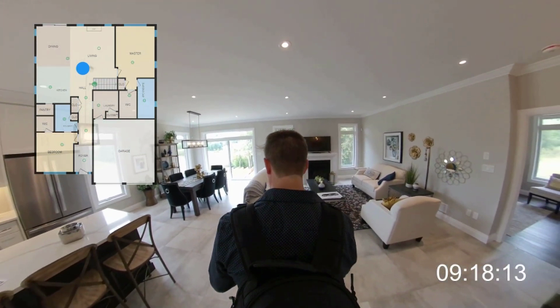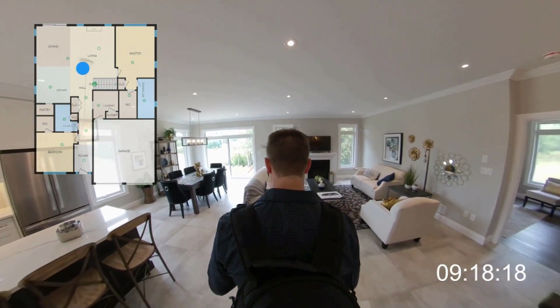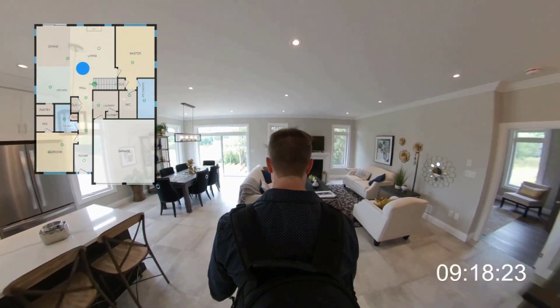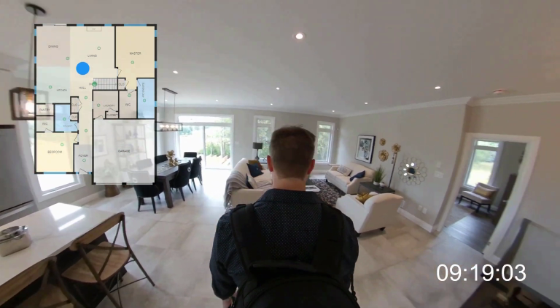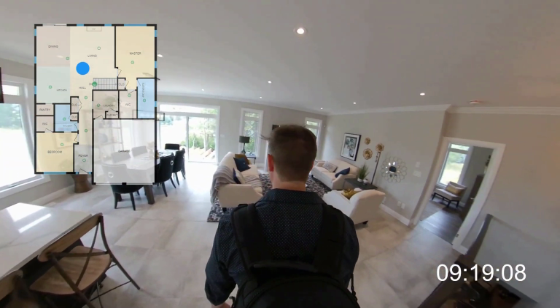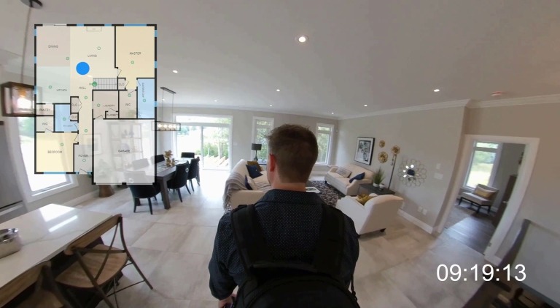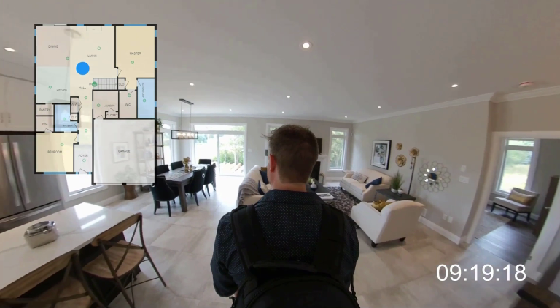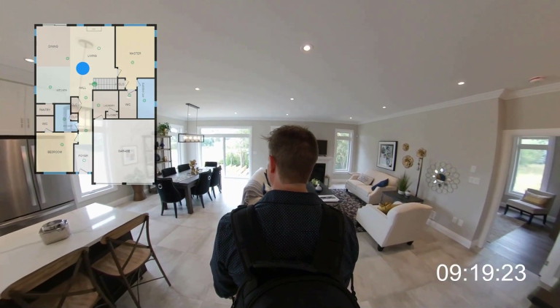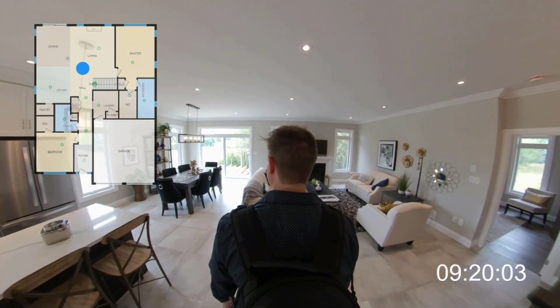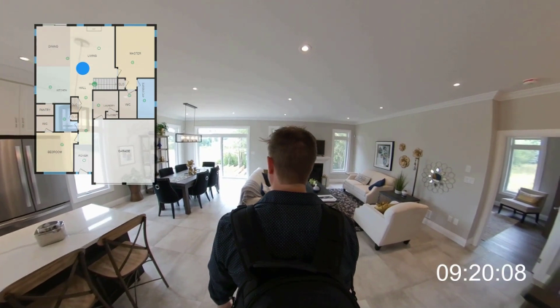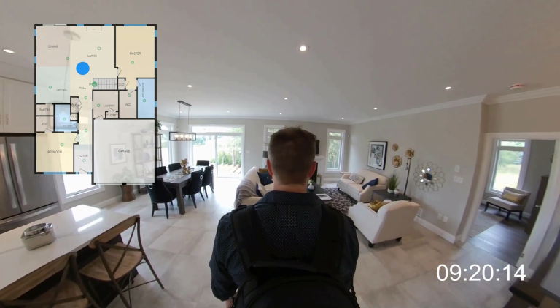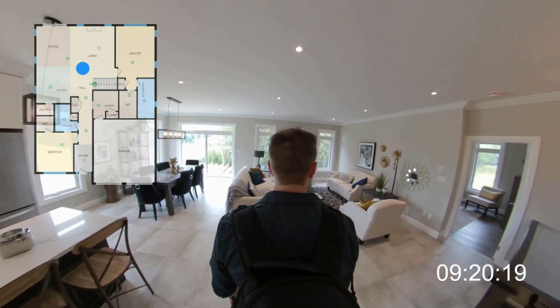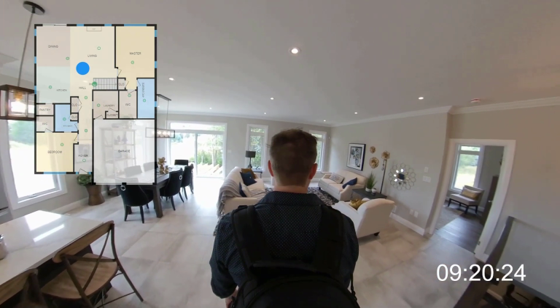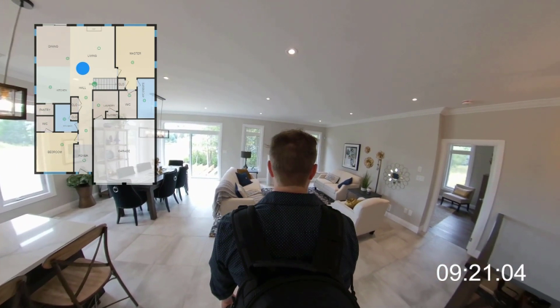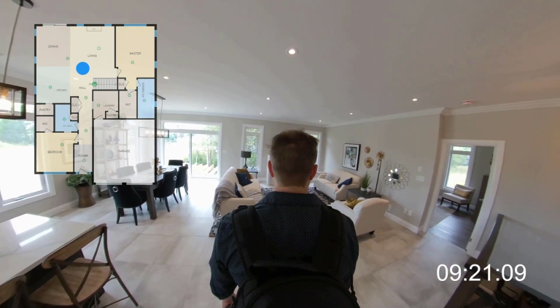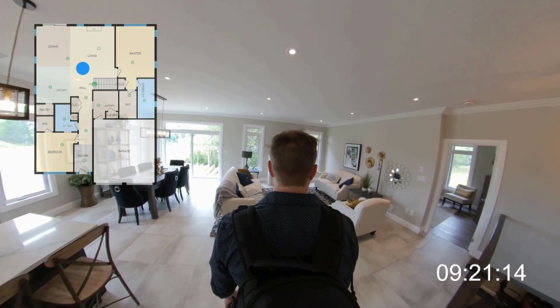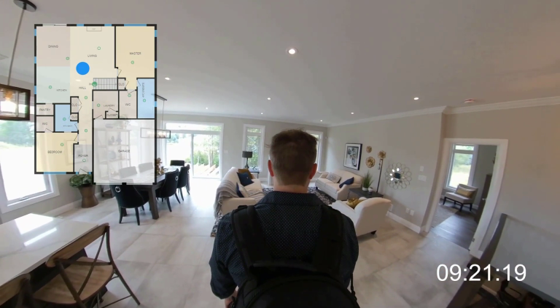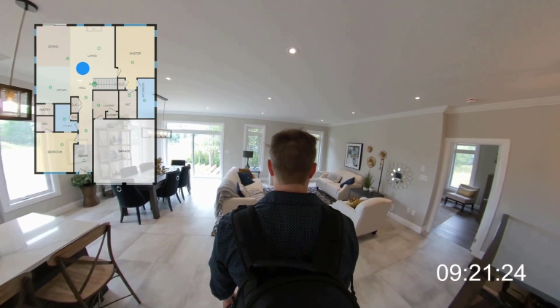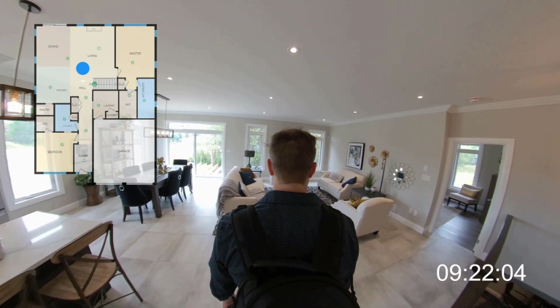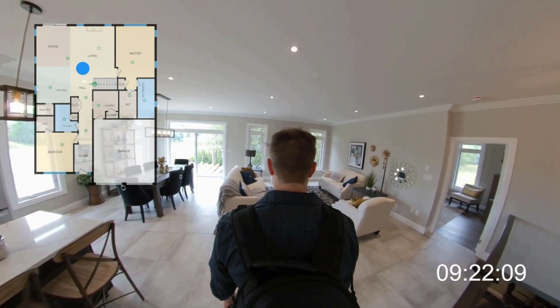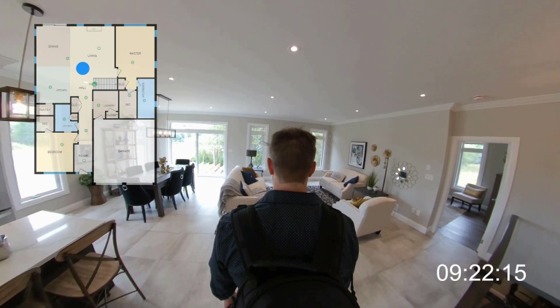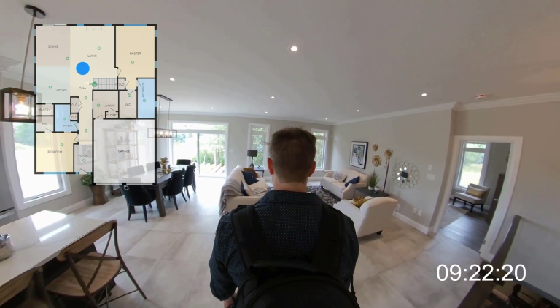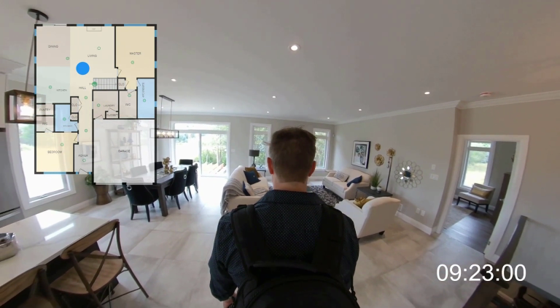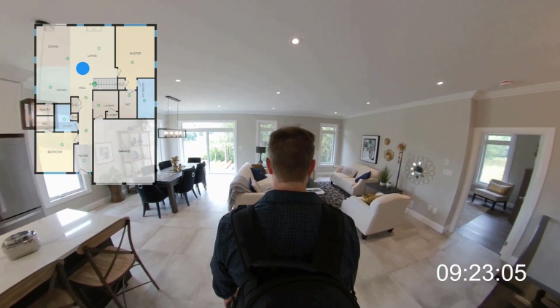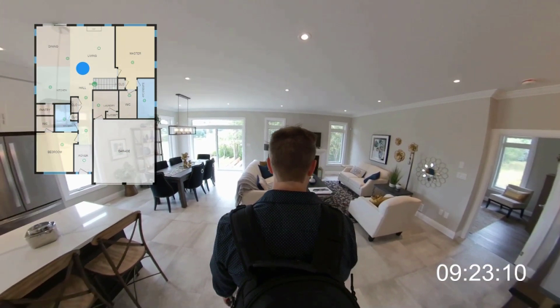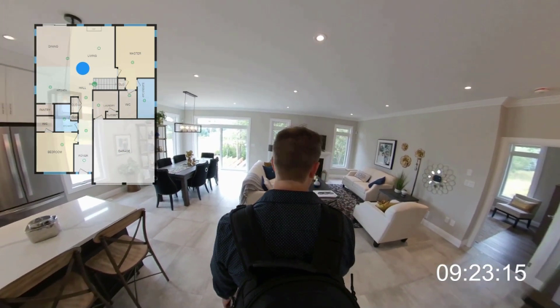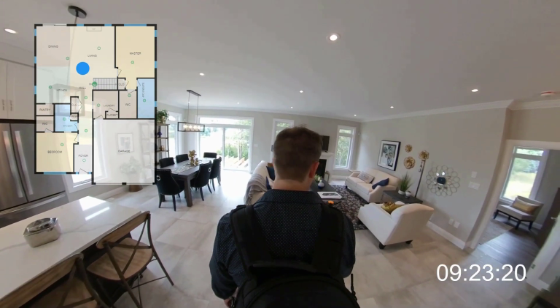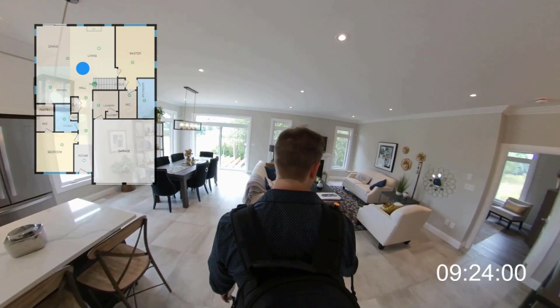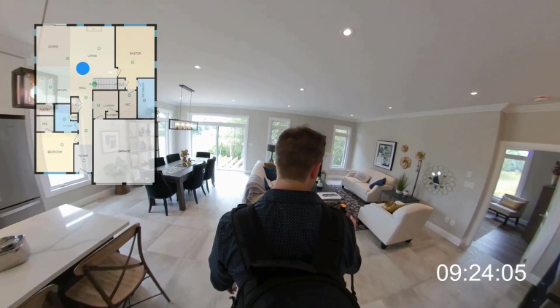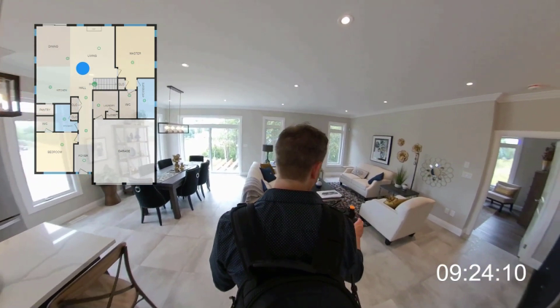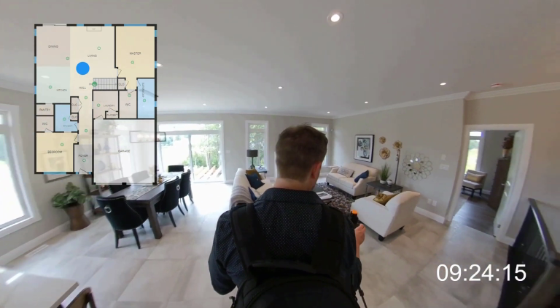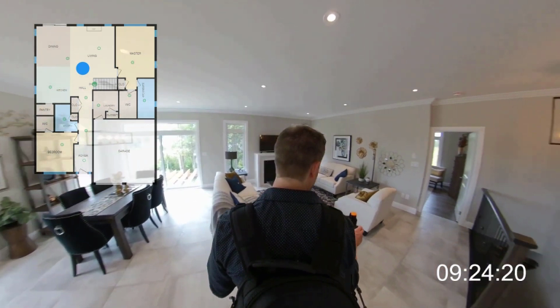It's also interesting to note here that I don't have to leave the room, because if I stay behind the camera I won't appear in any of the images.